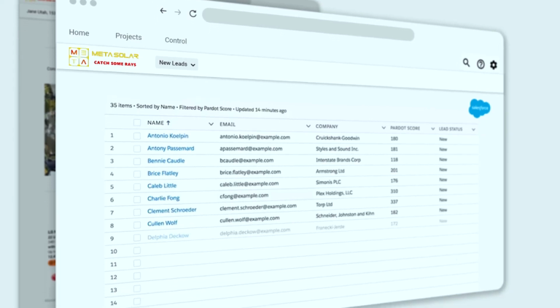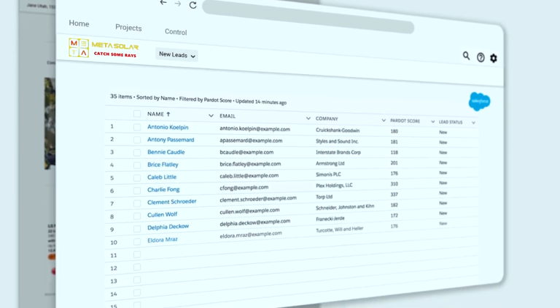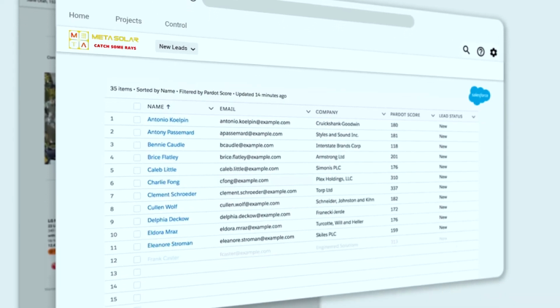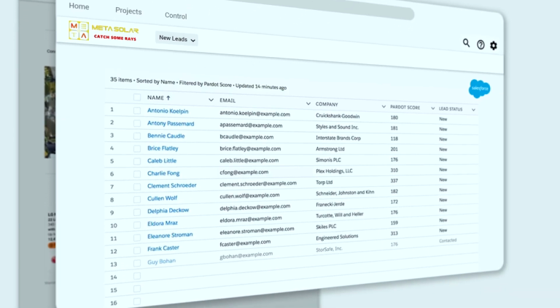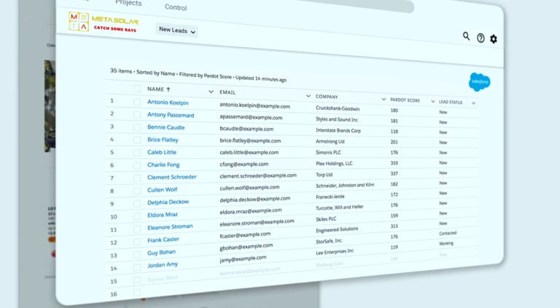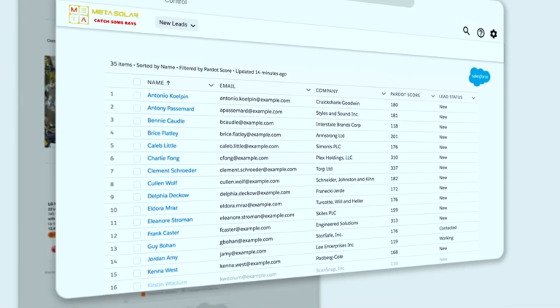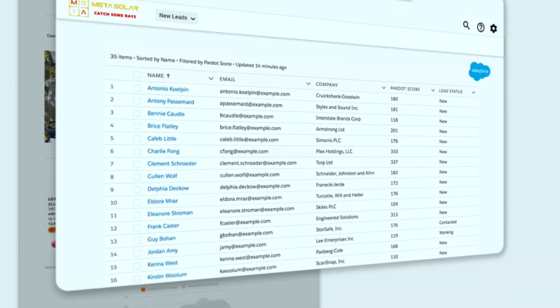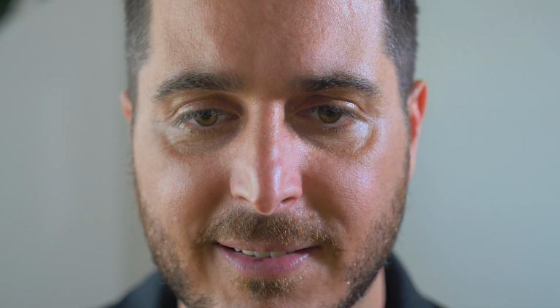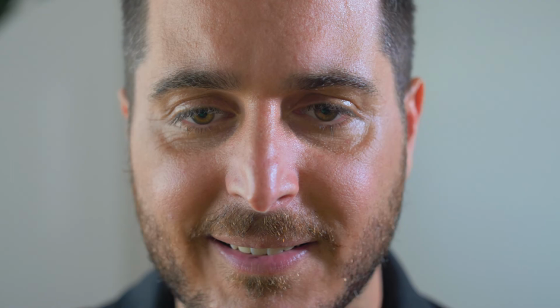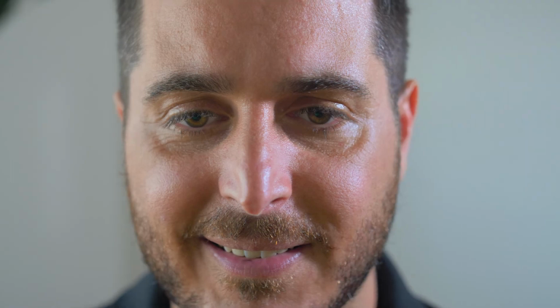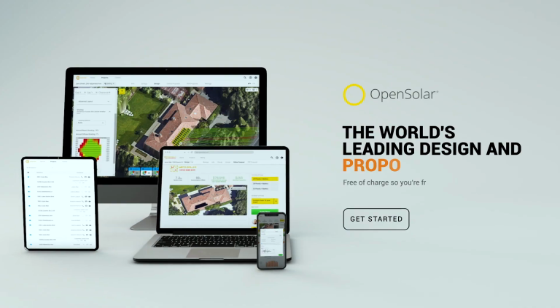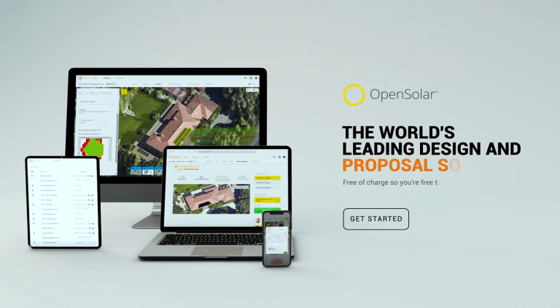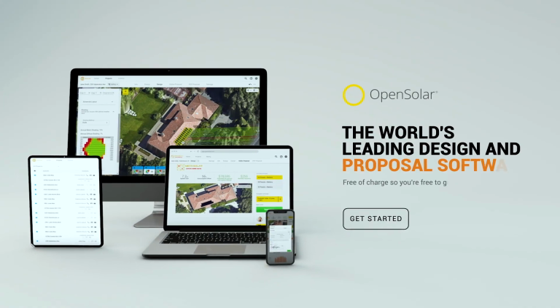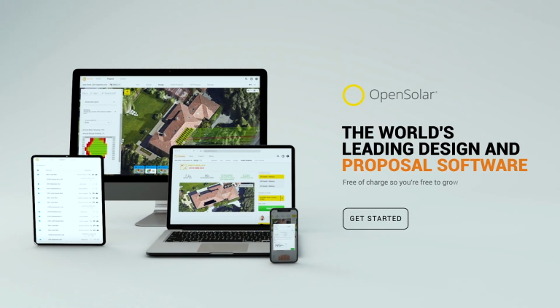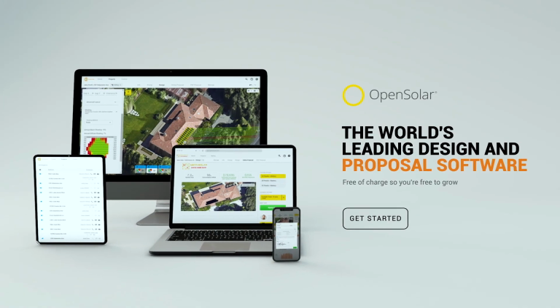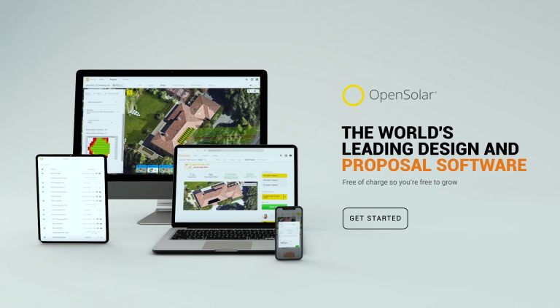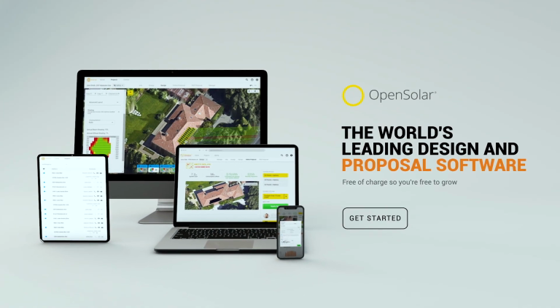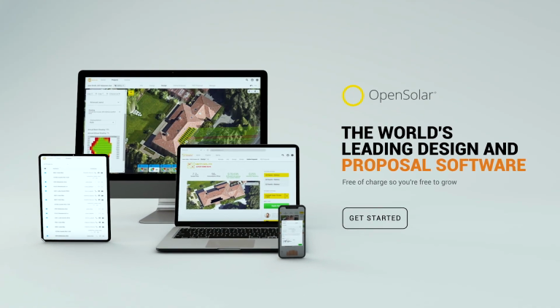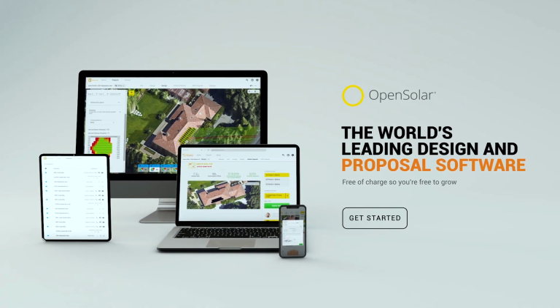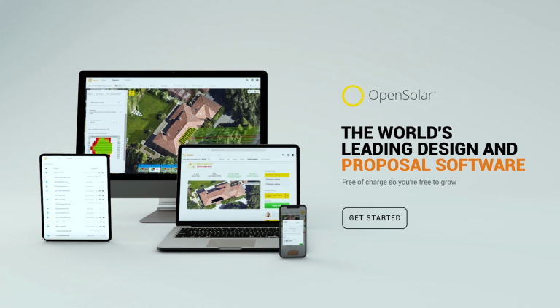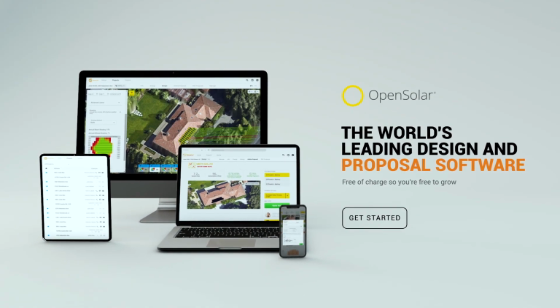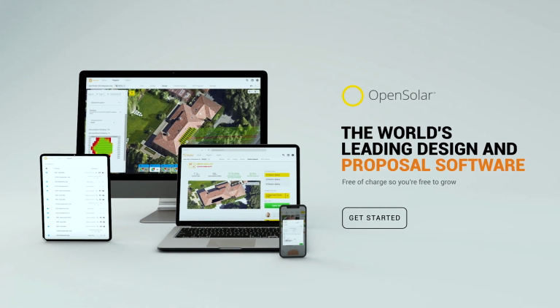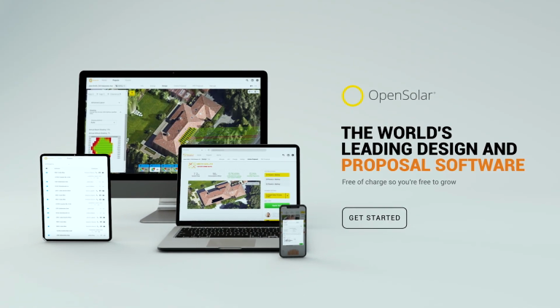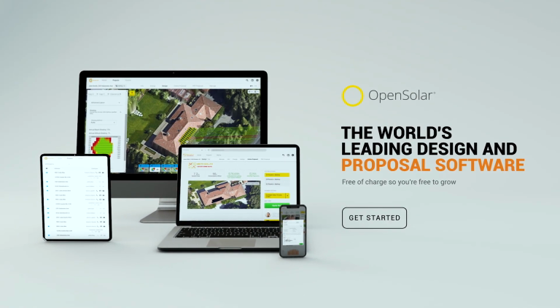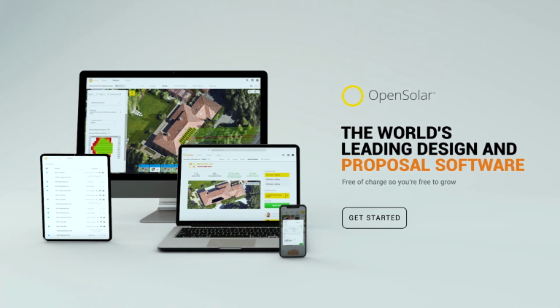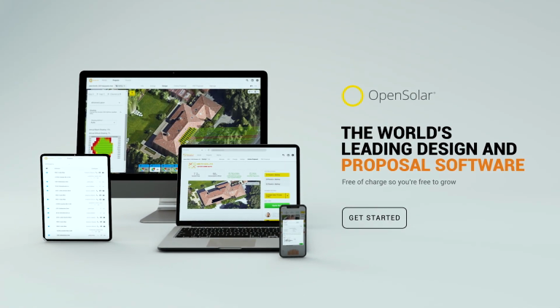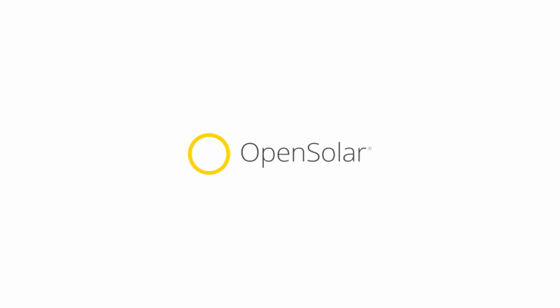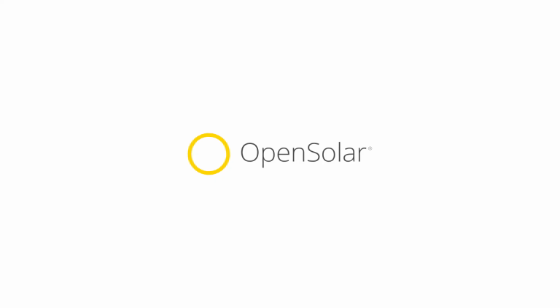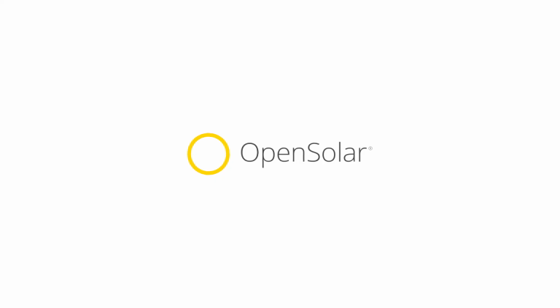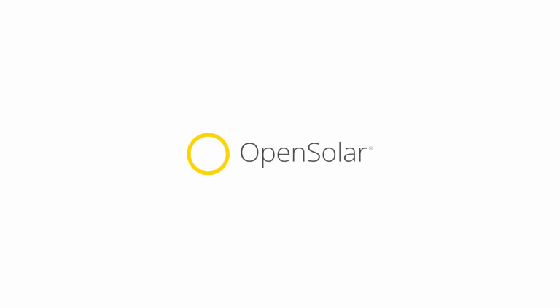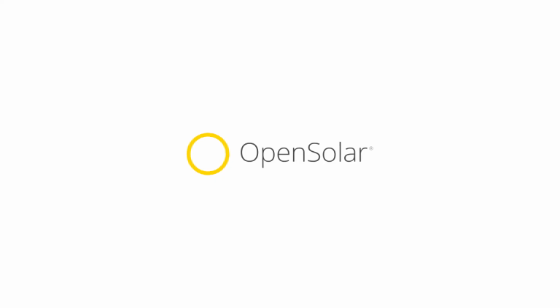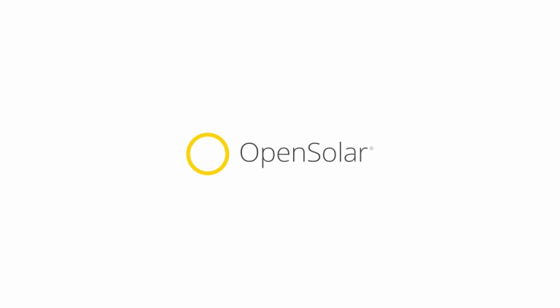Our completely free of charge software saves your business thousands, so that you're free to grow. OpenSolar.